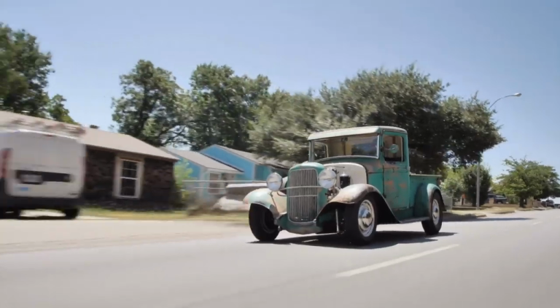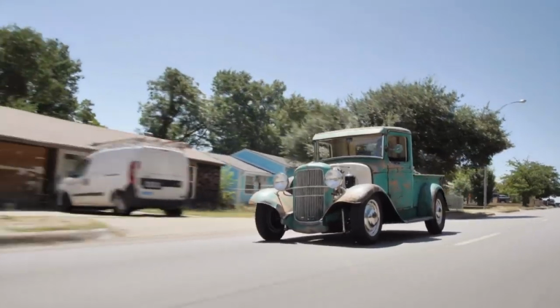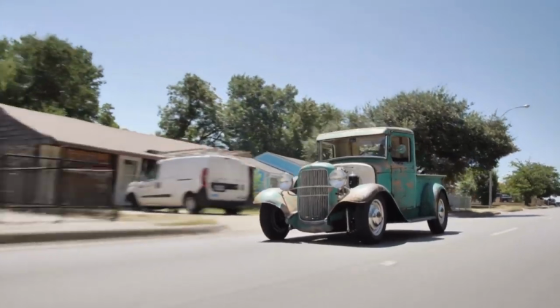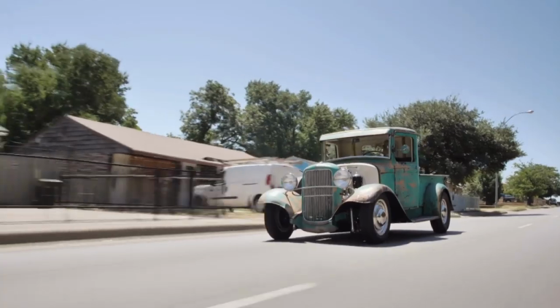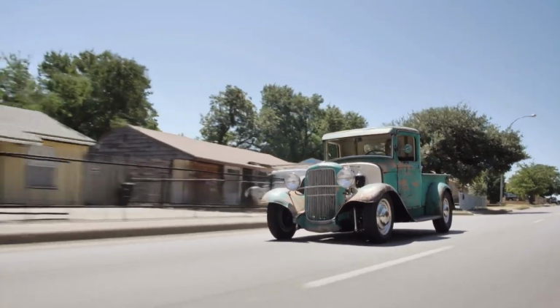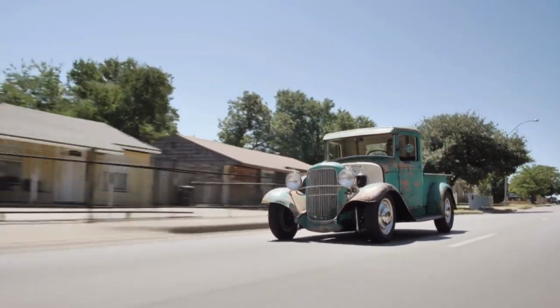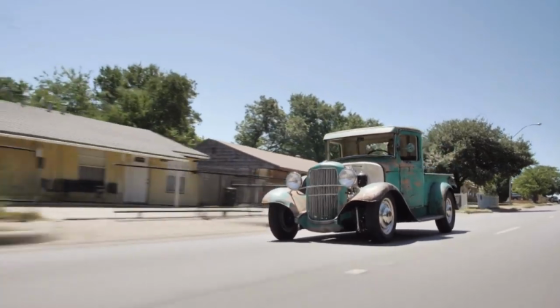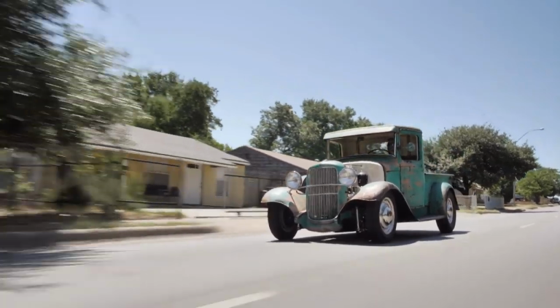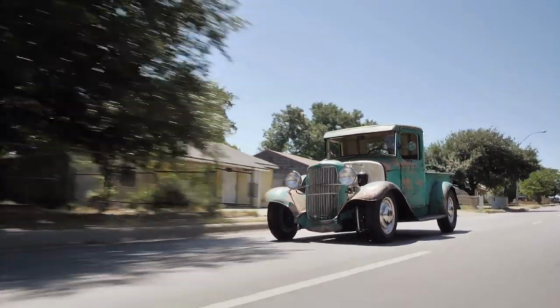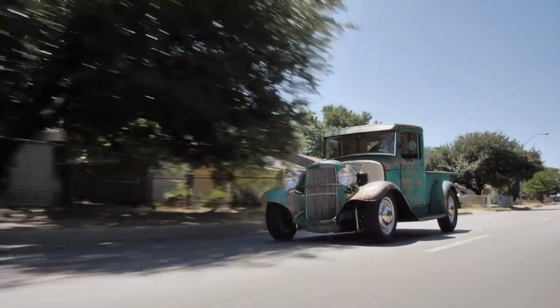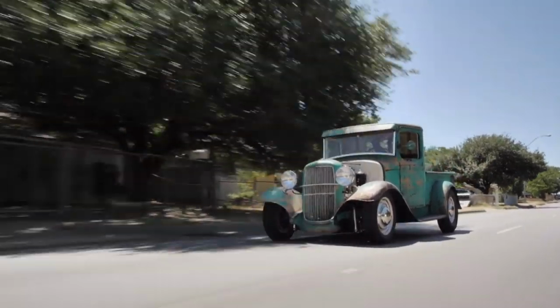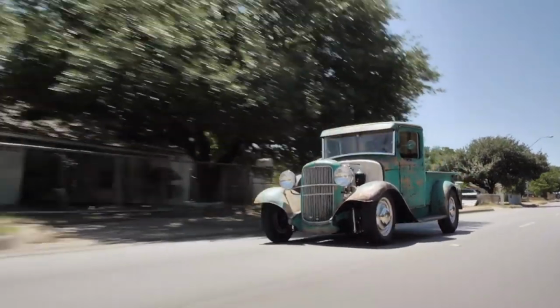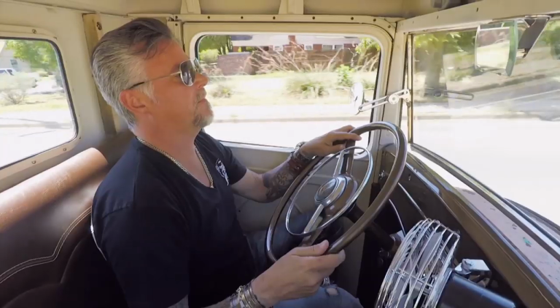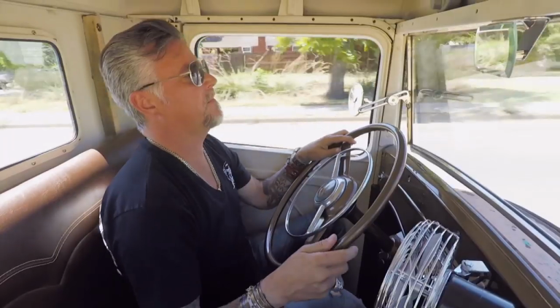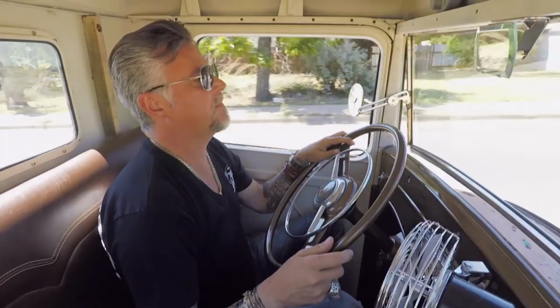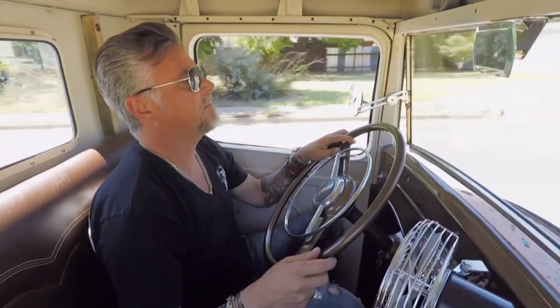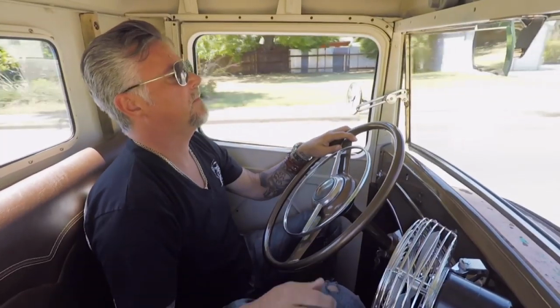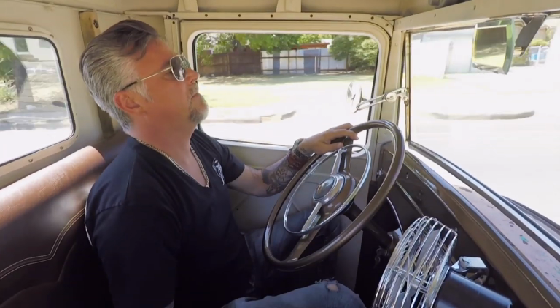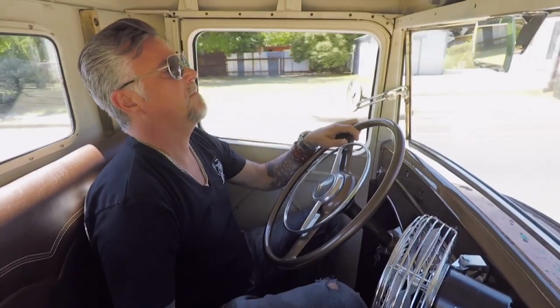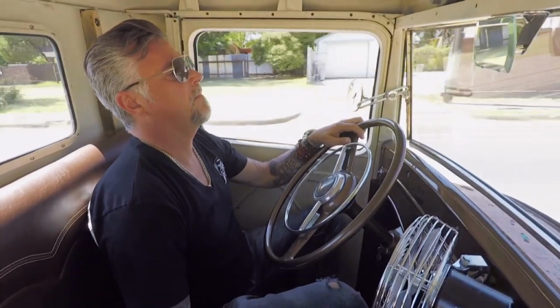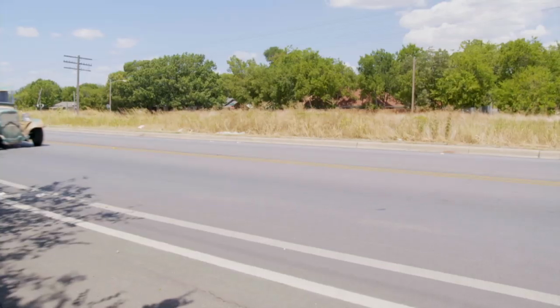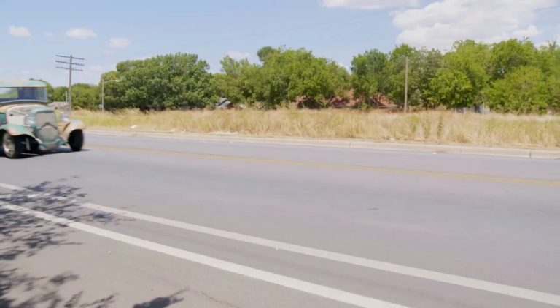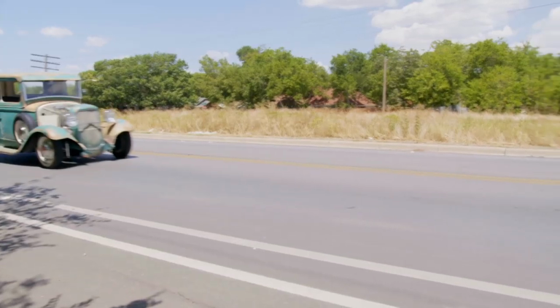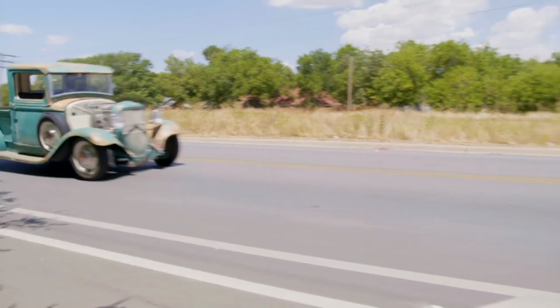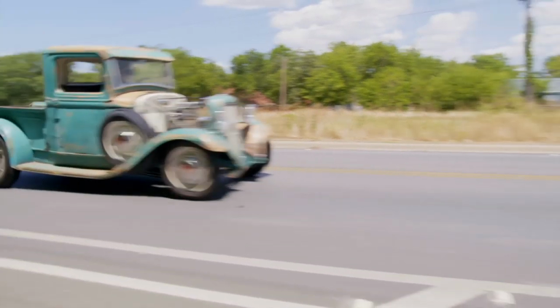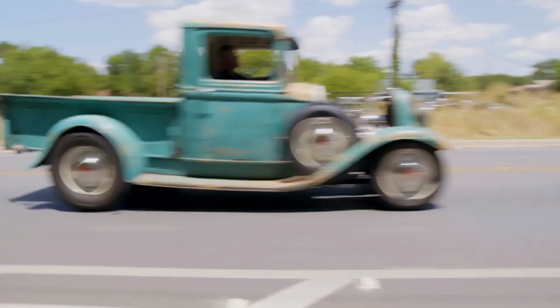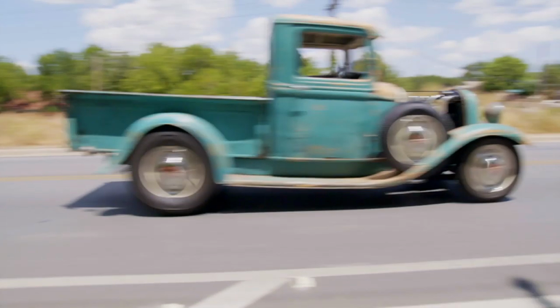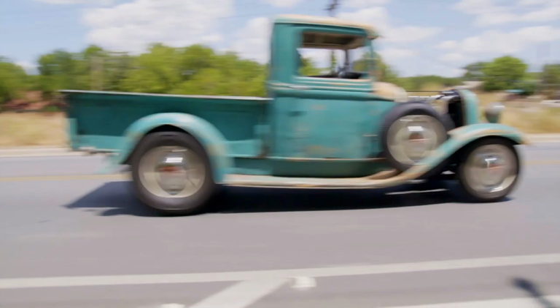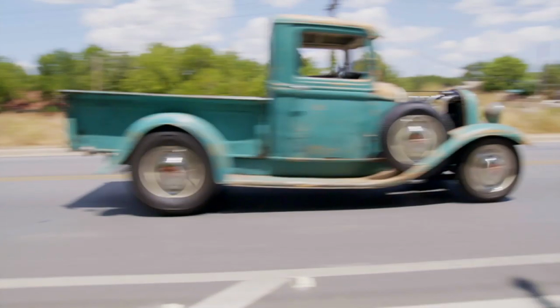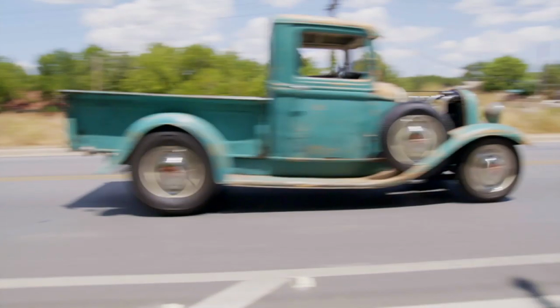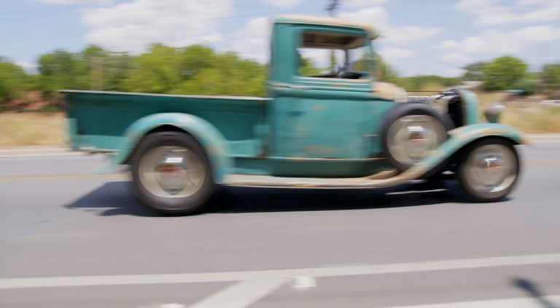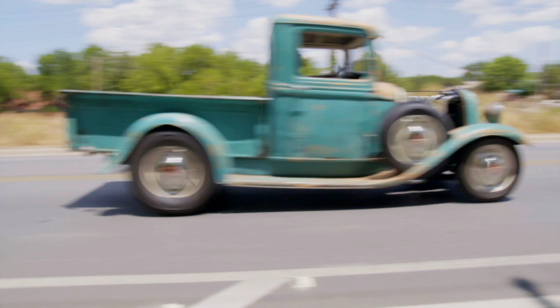There's not a lot of sure bets in life, but one thing I put my money on time and time again is trucks. They'll always be cool.